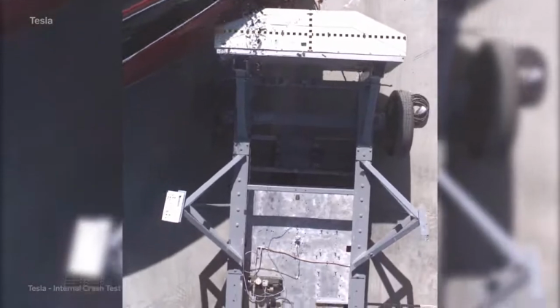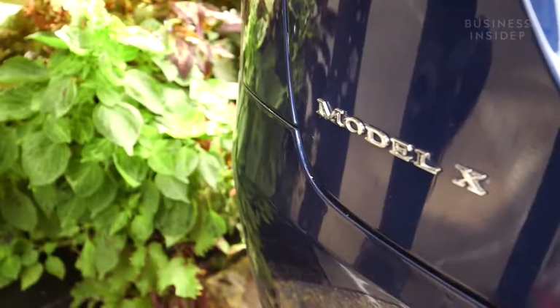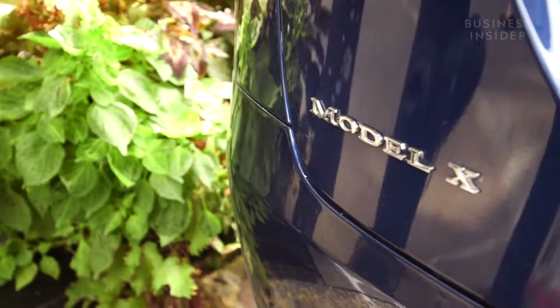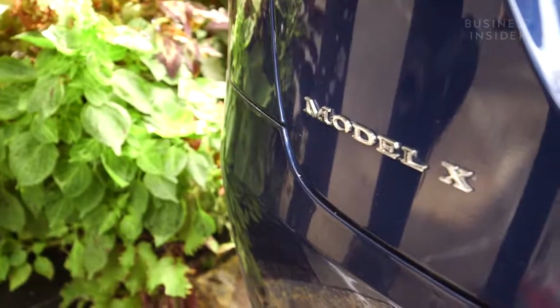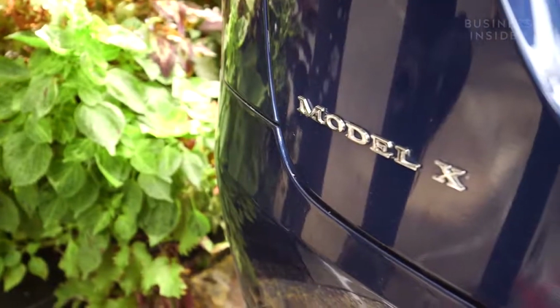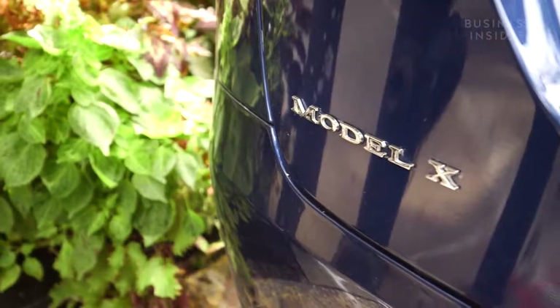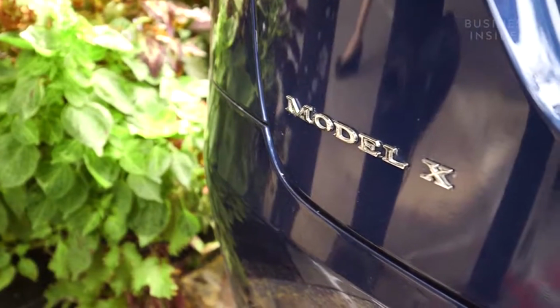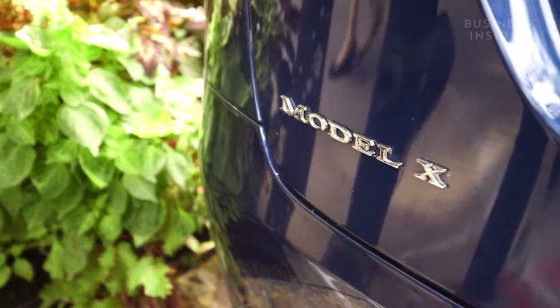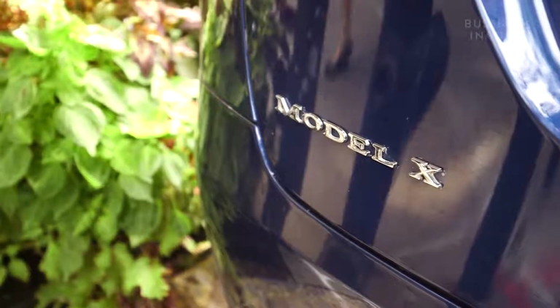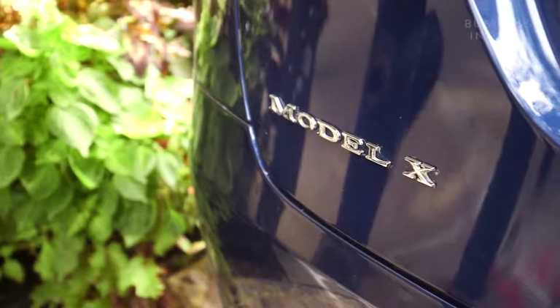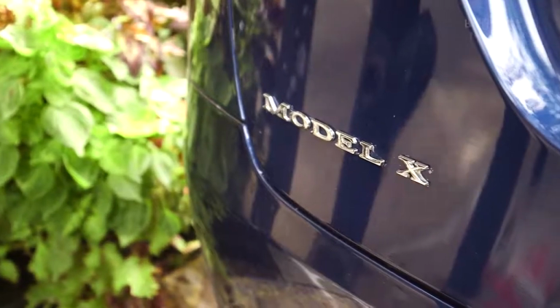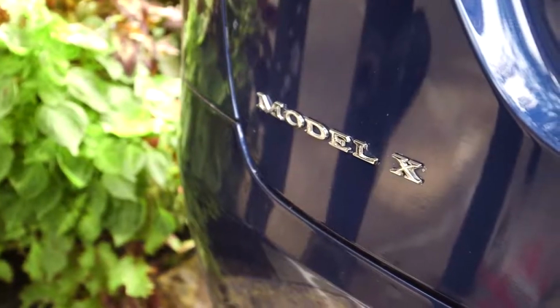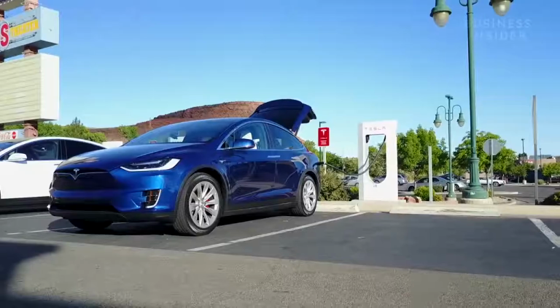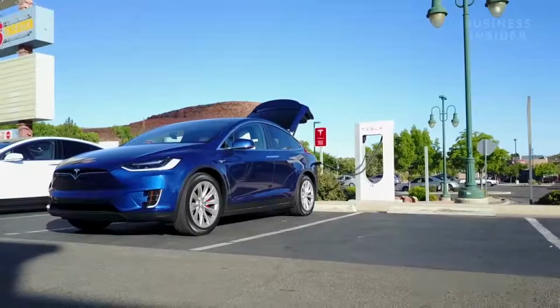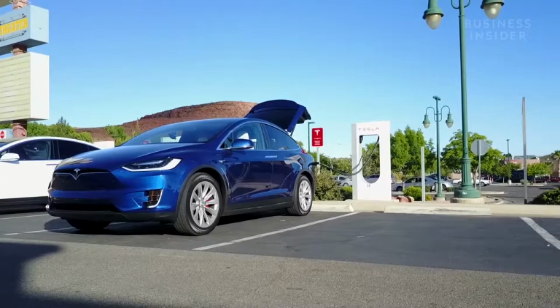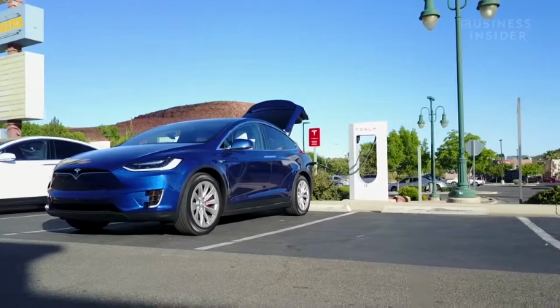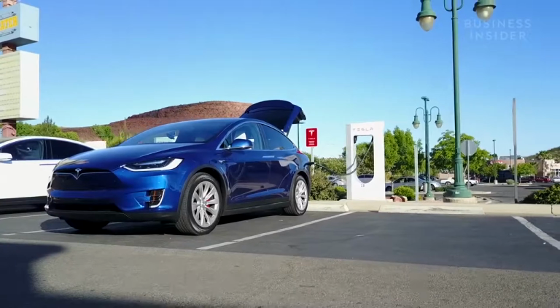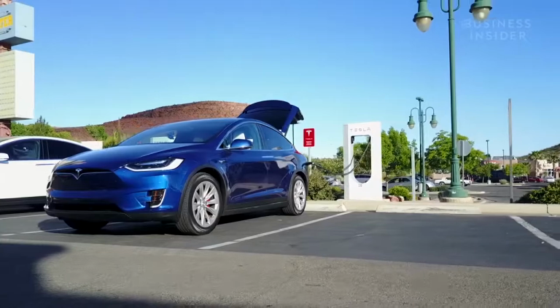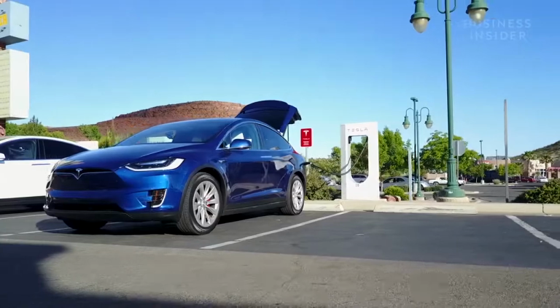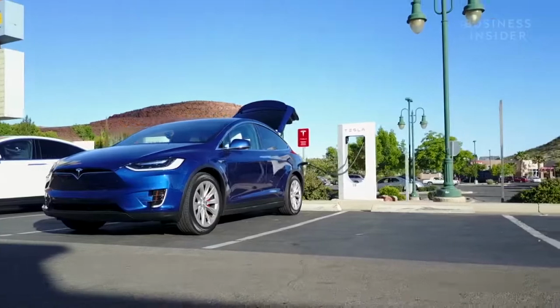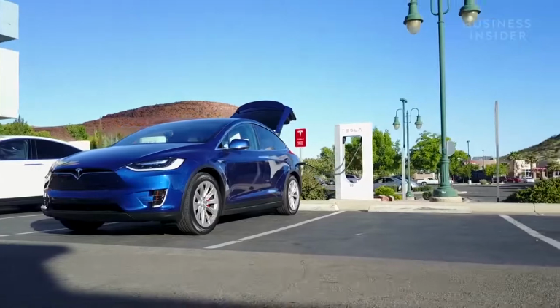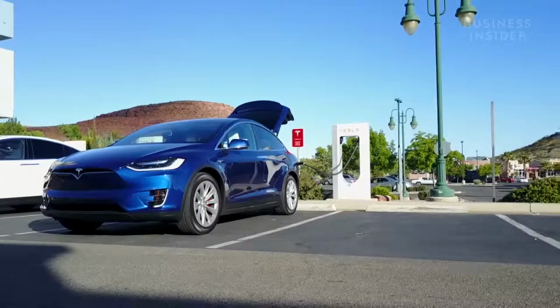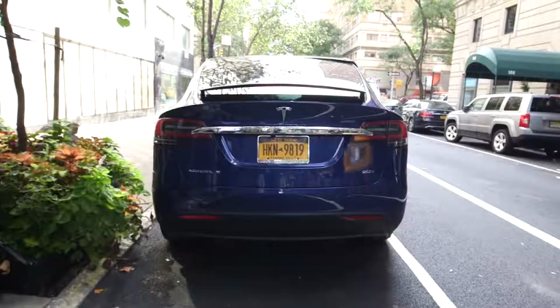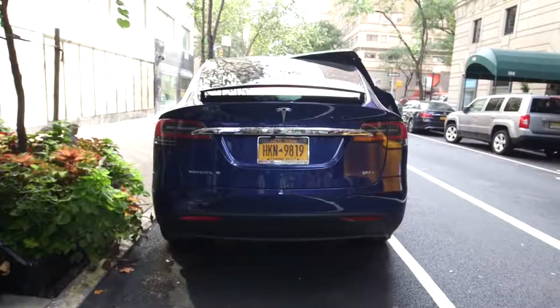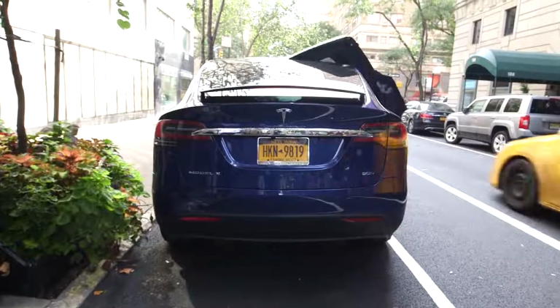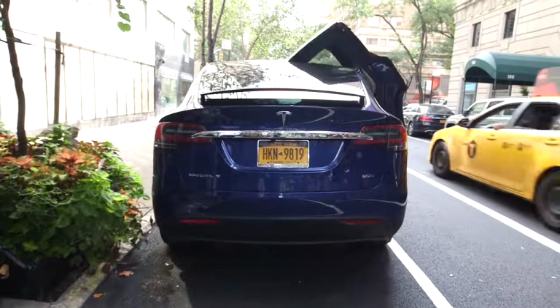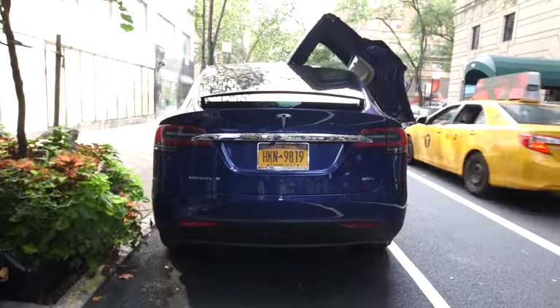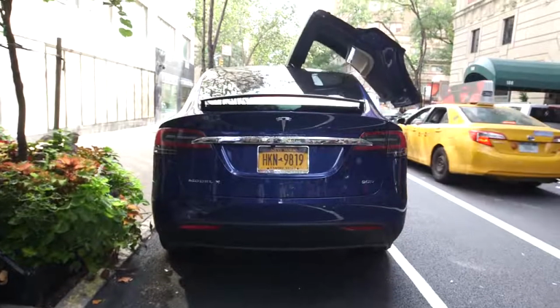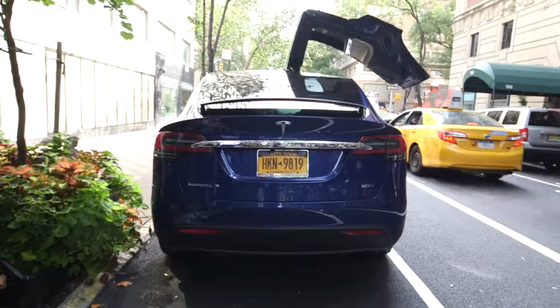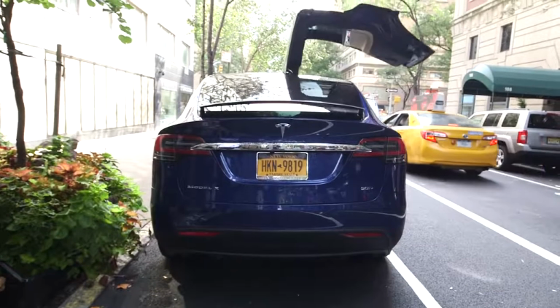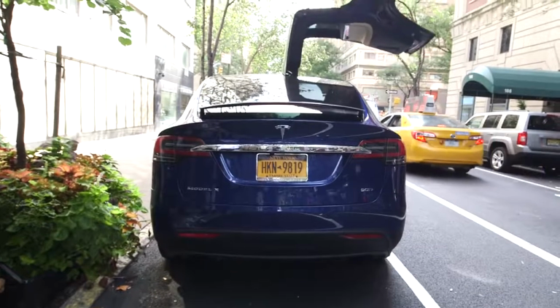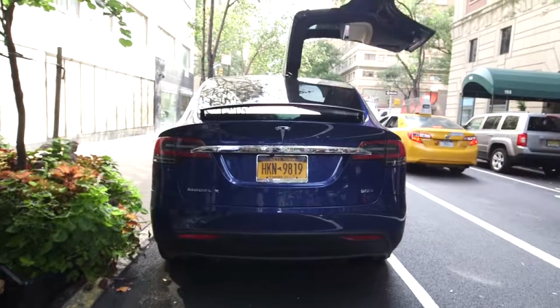But if you don't have $80,000 laying around for a Model X, there's still plenty of SUVs out there with excellent safety ratings.